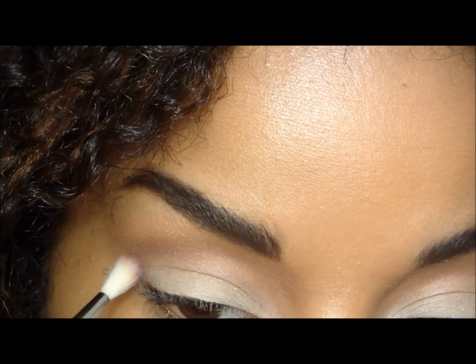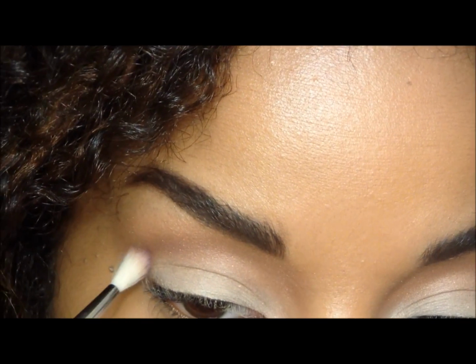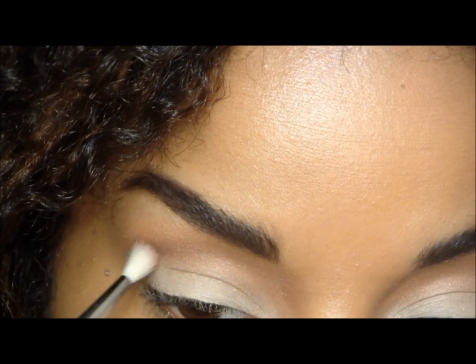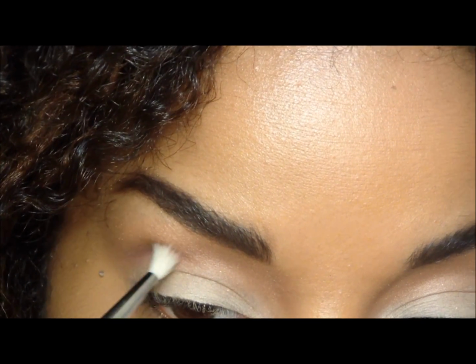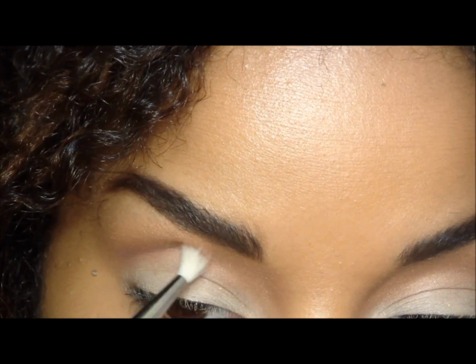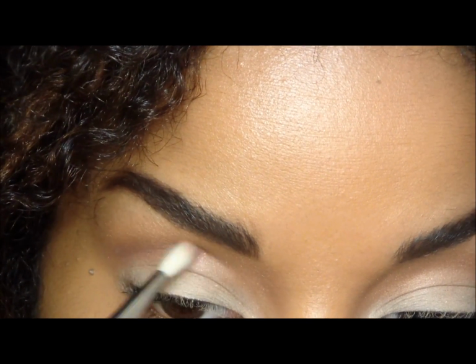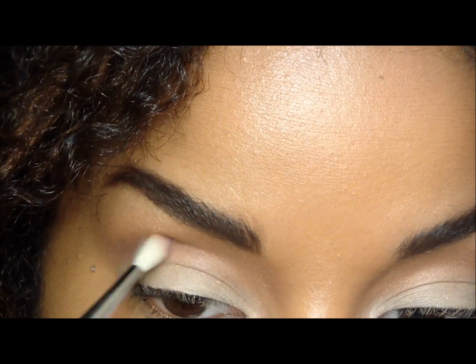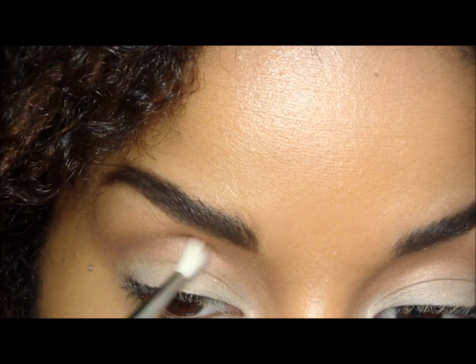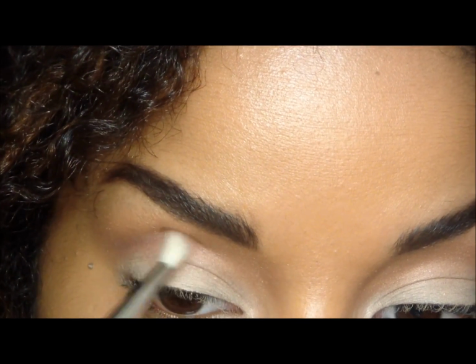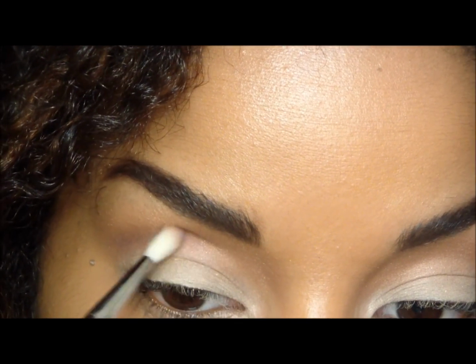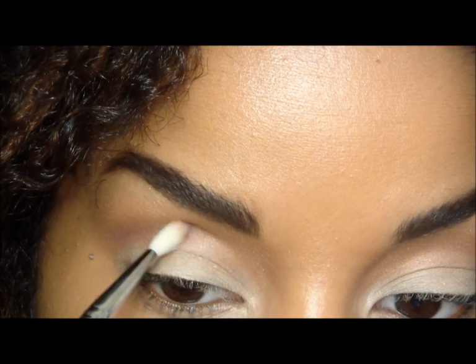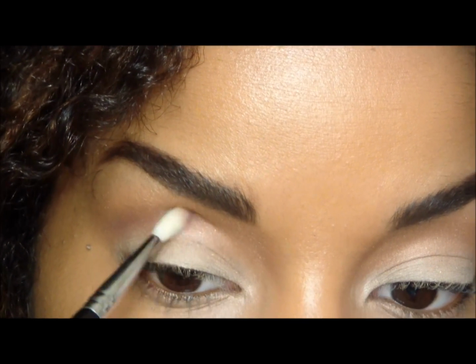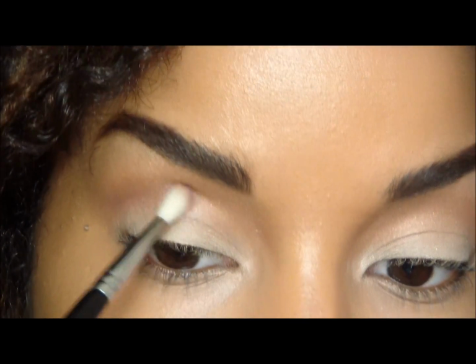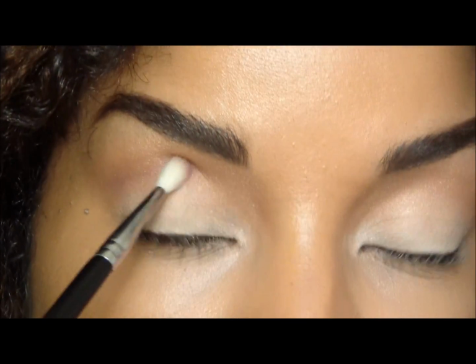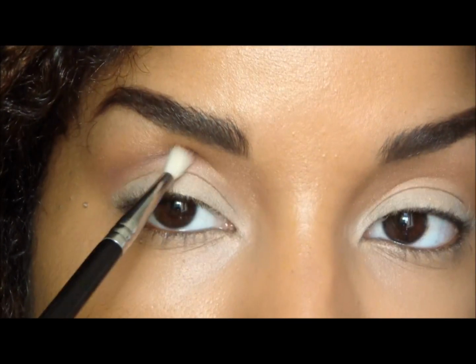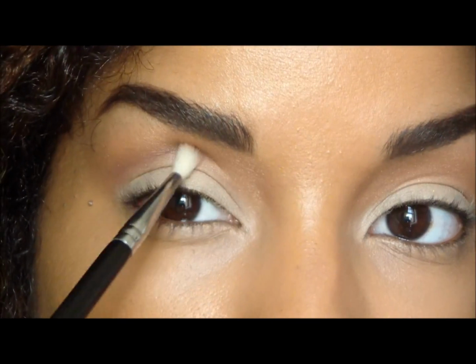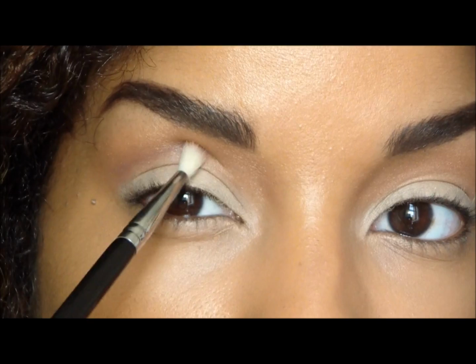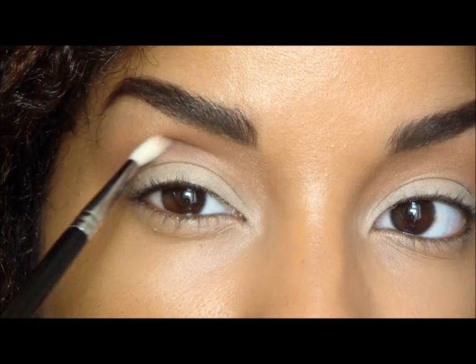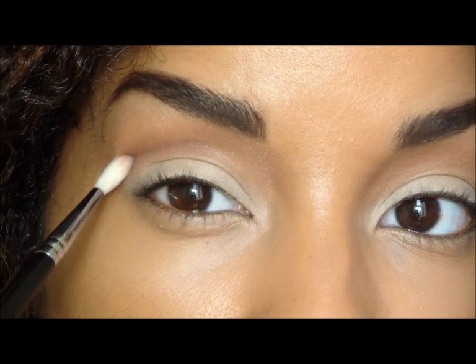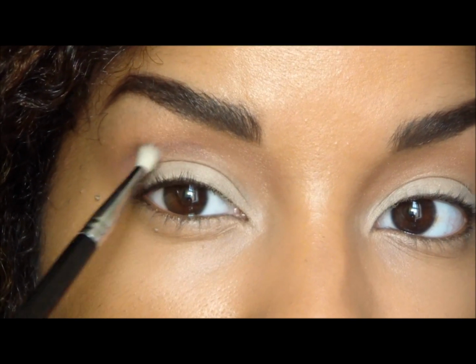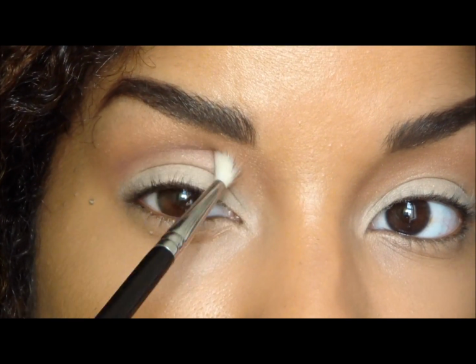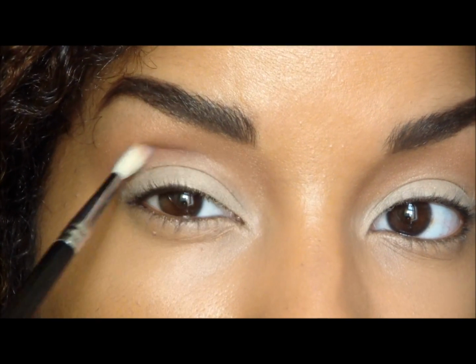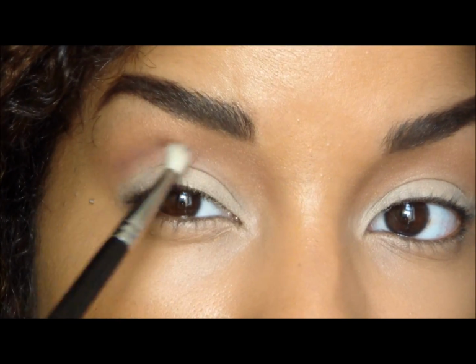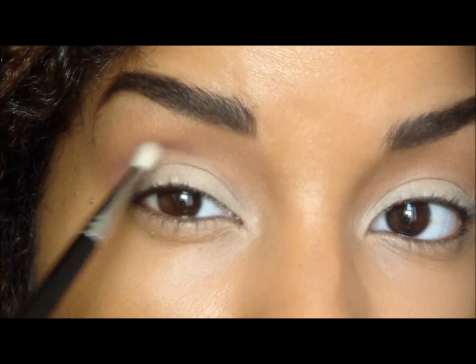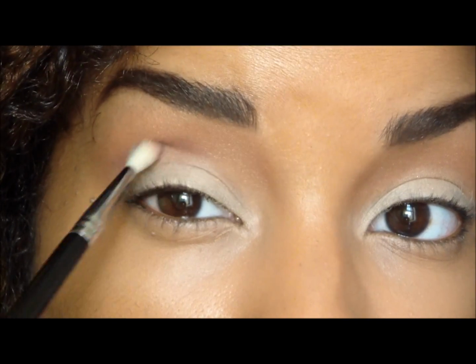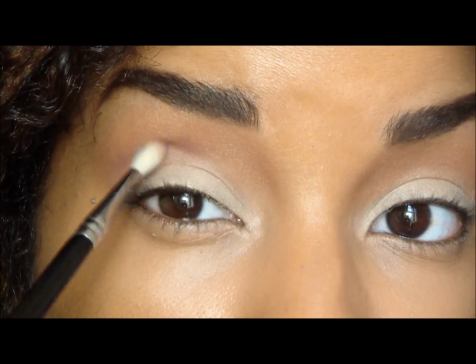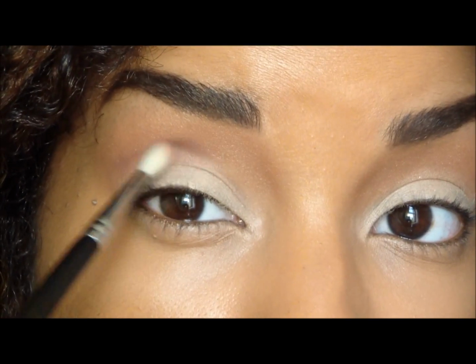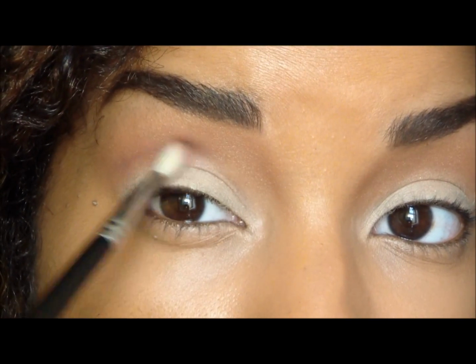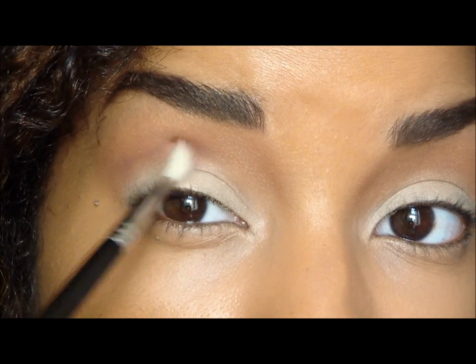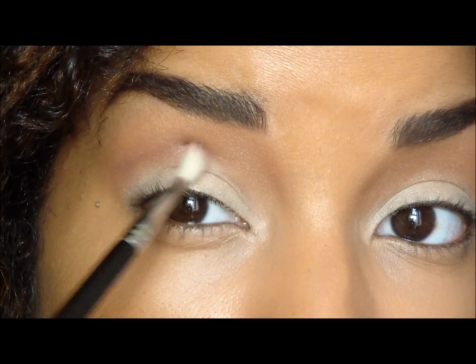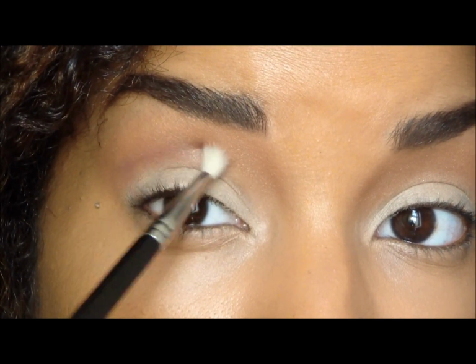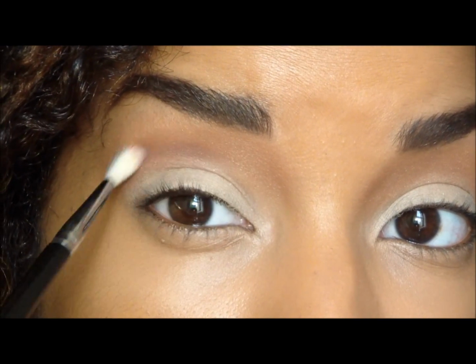We're not going to take this color past the middle of our eye, so it's going to end right here.